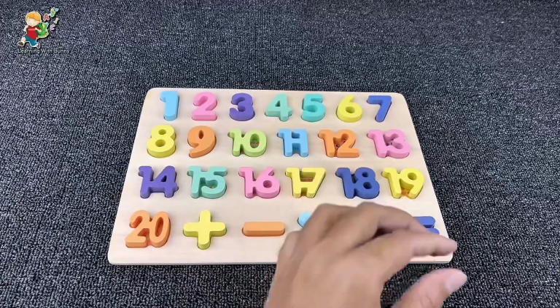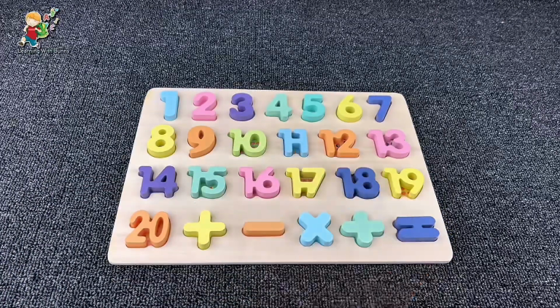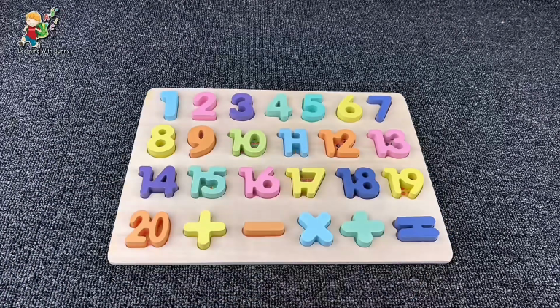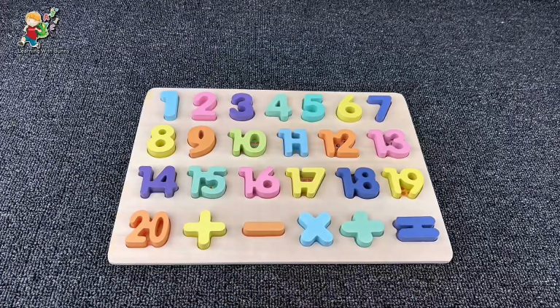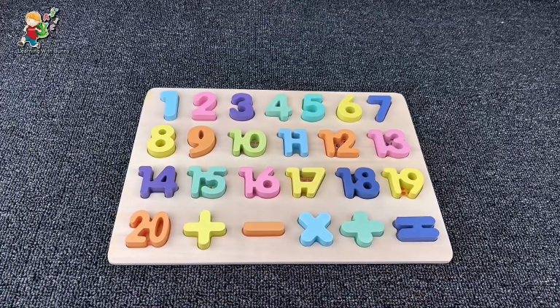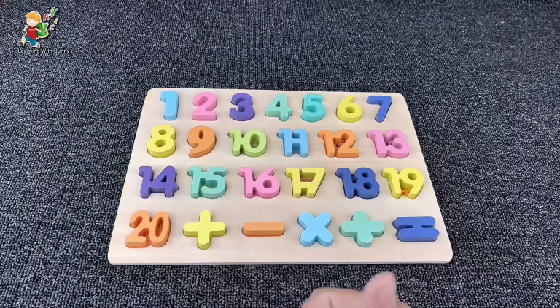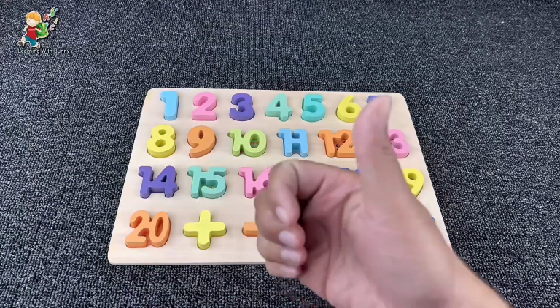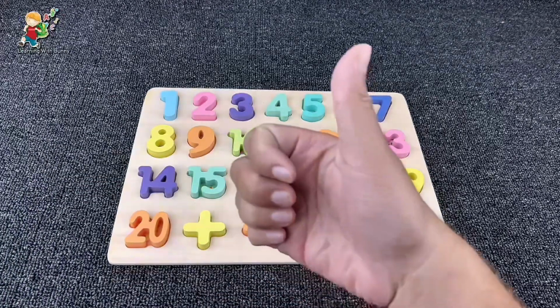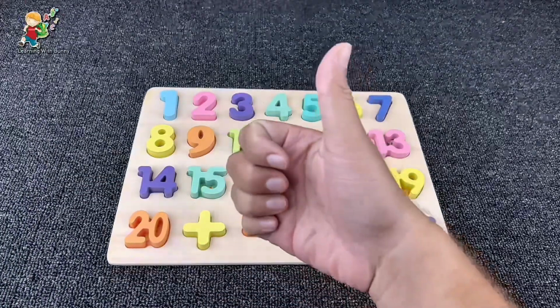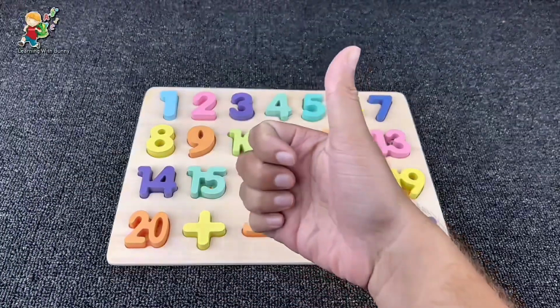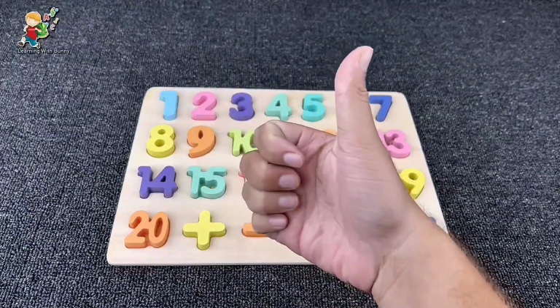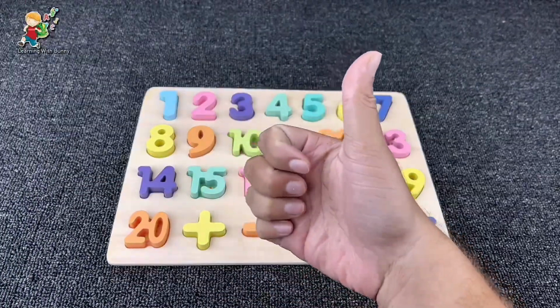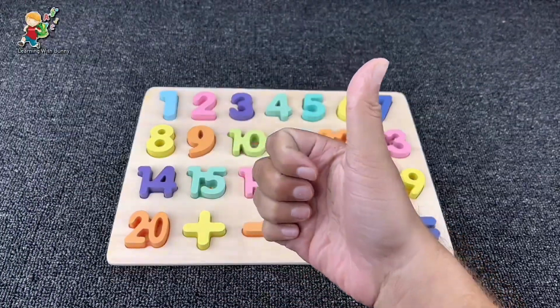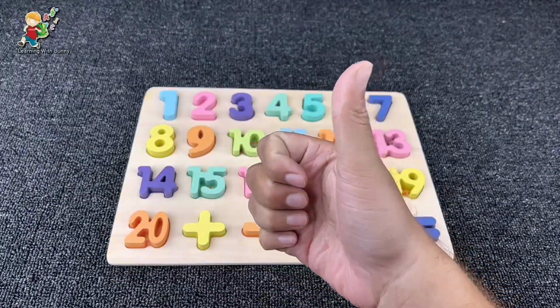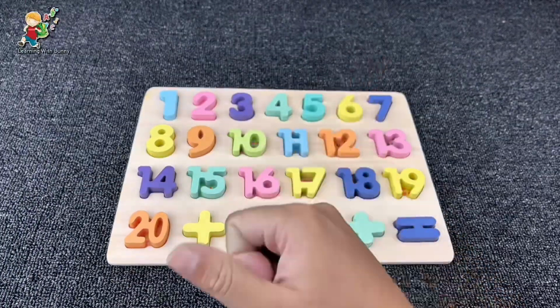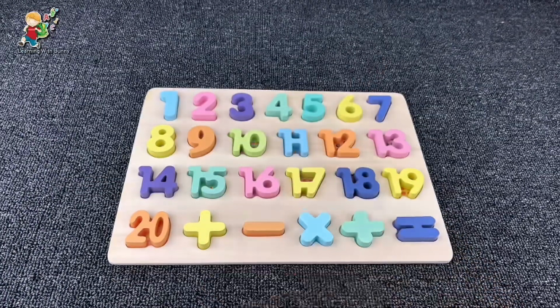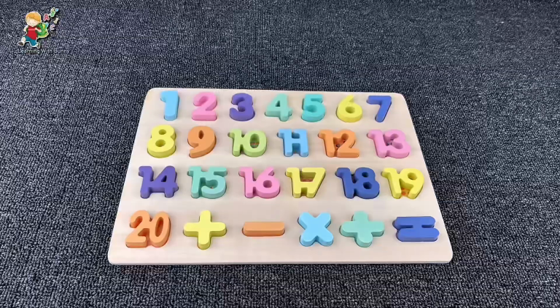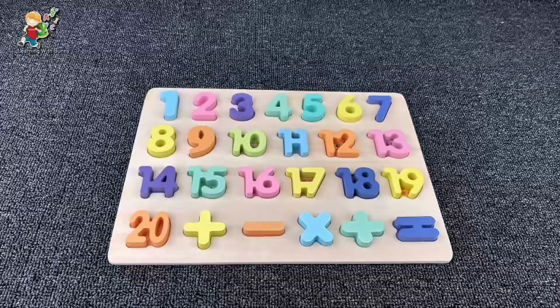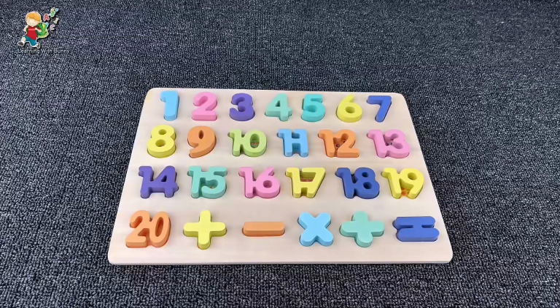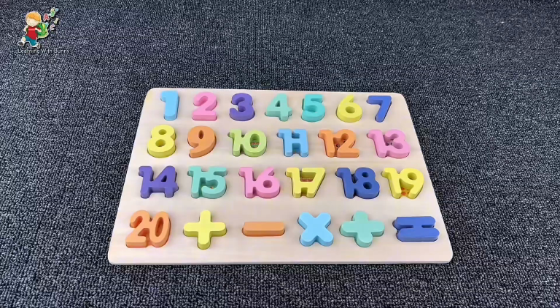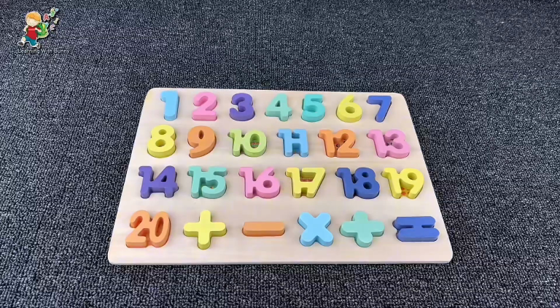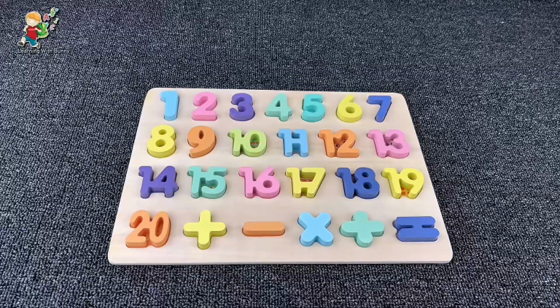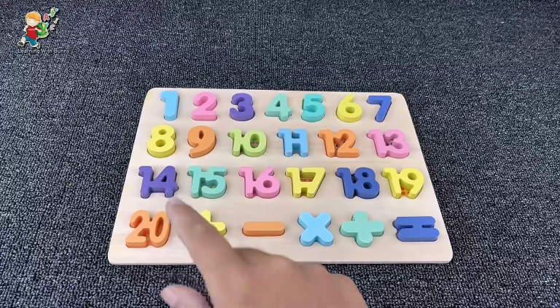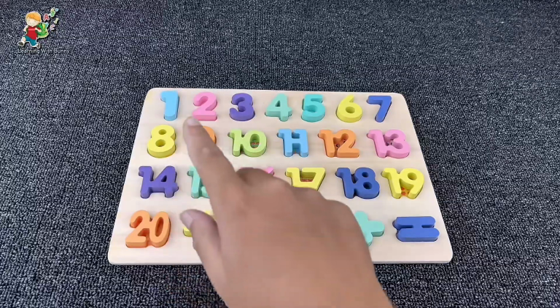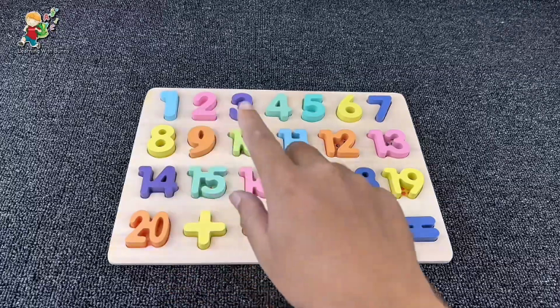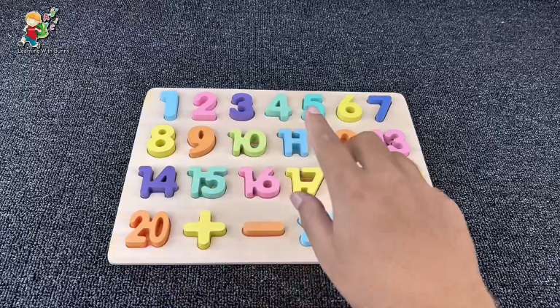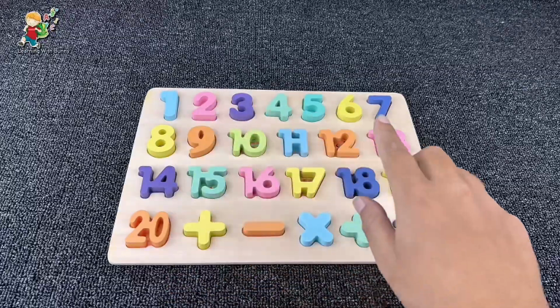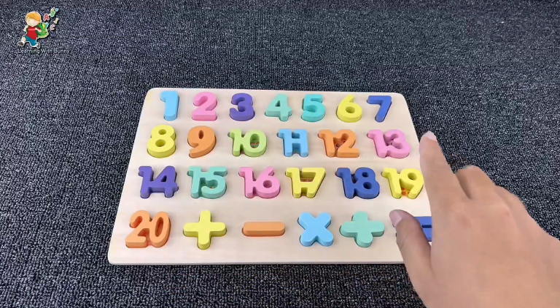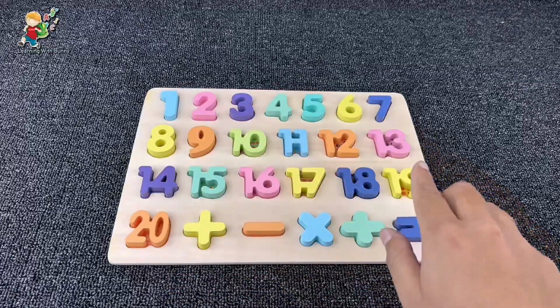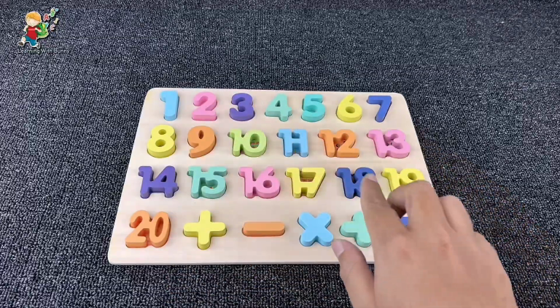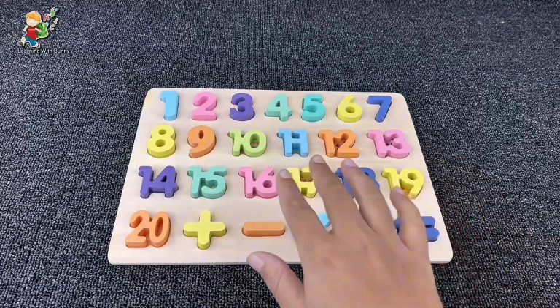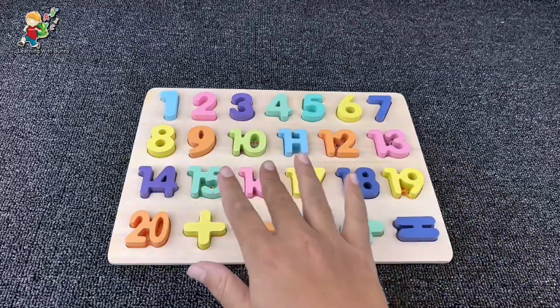Yes, we found all the numbers and signs! Let's count with me.